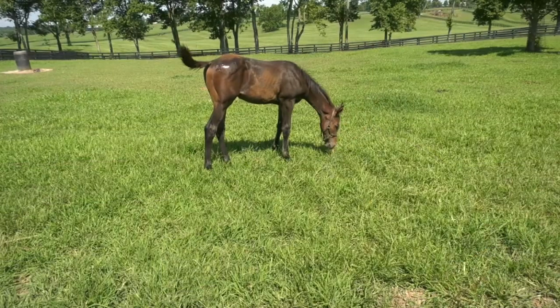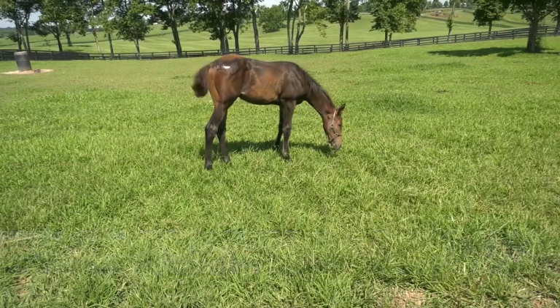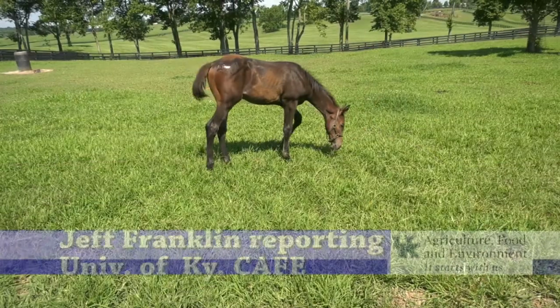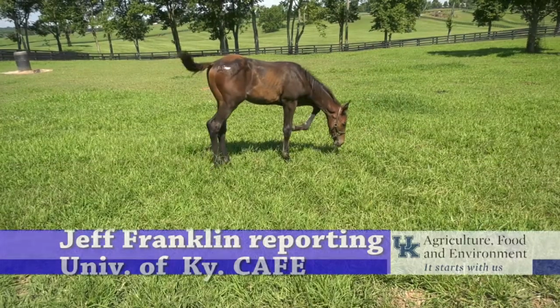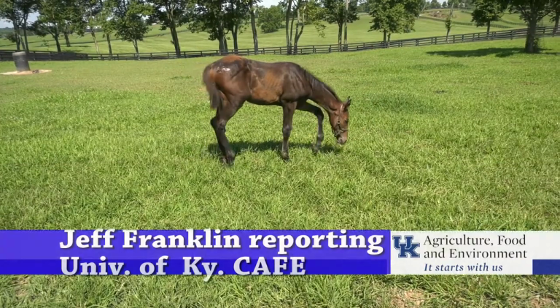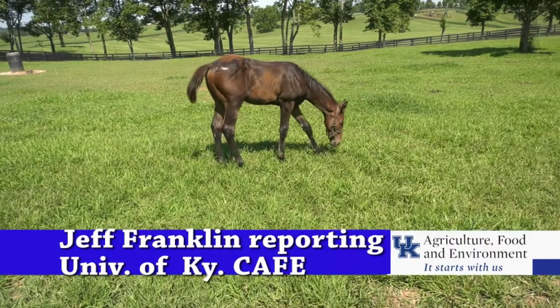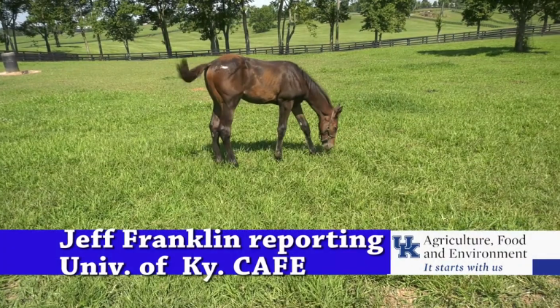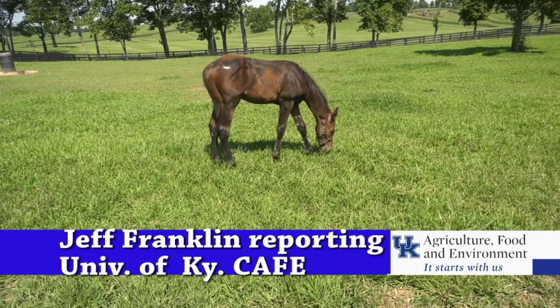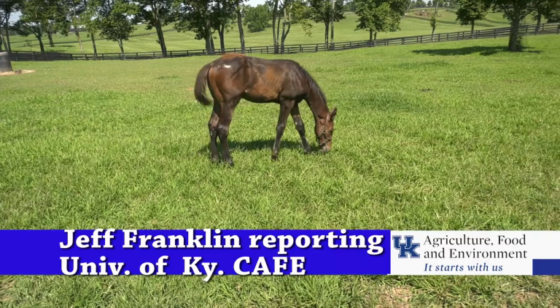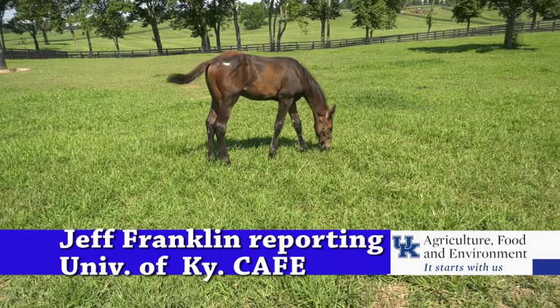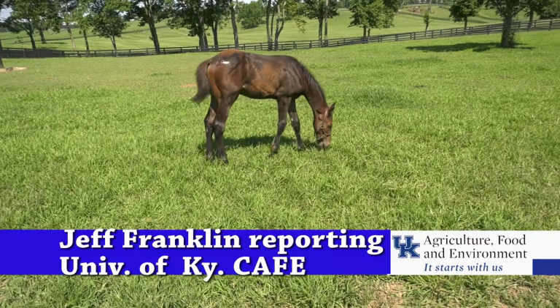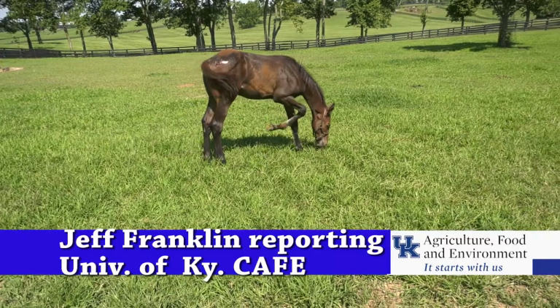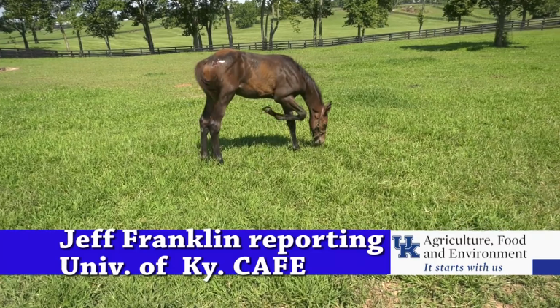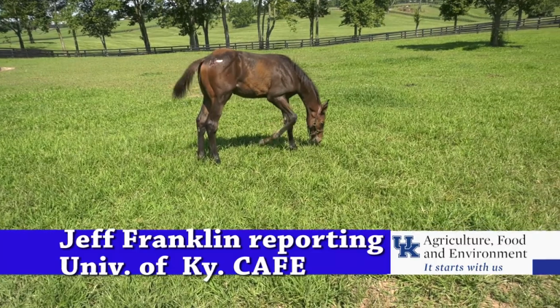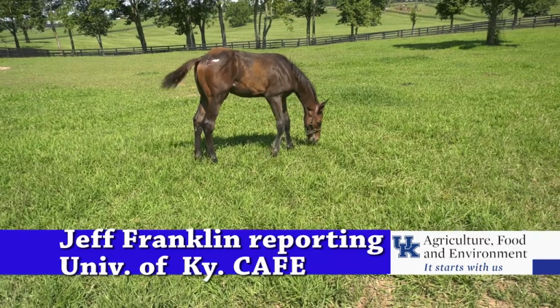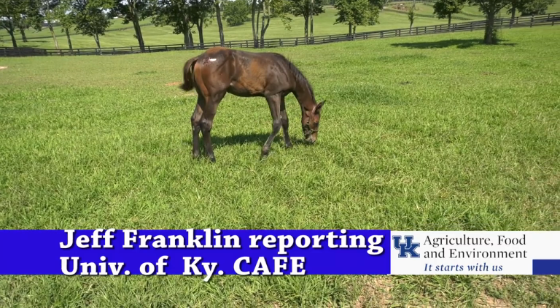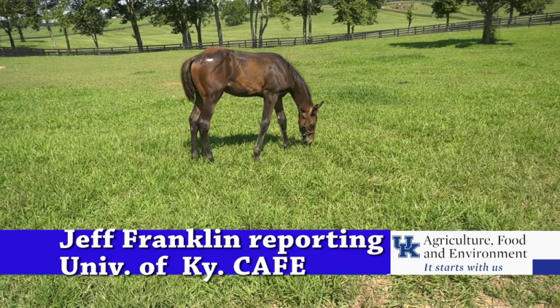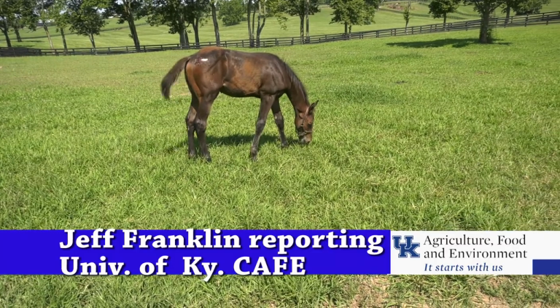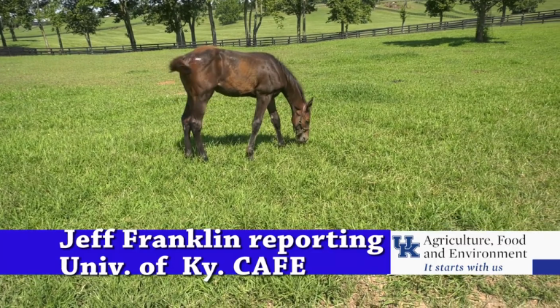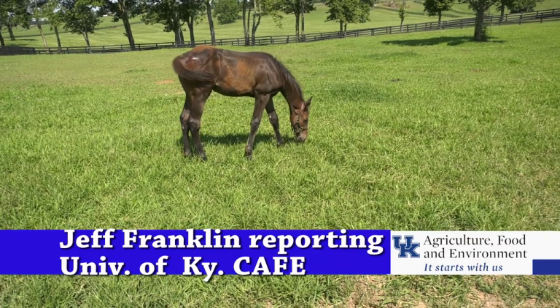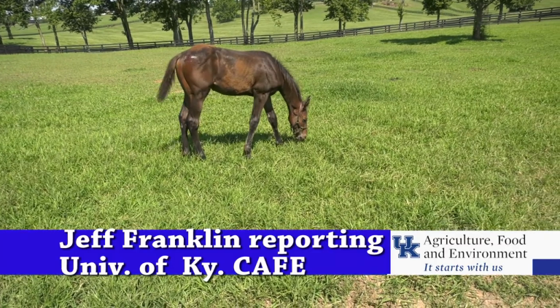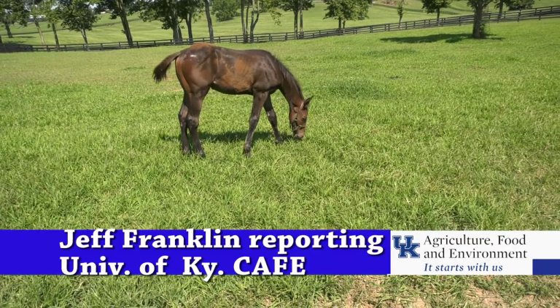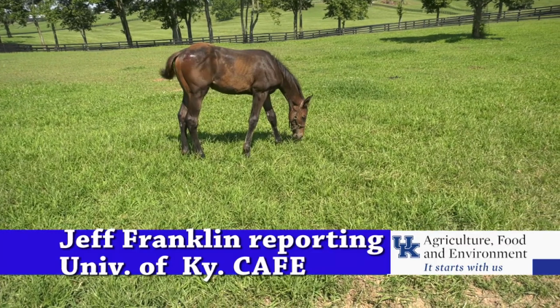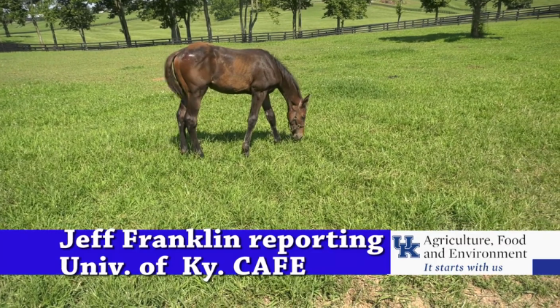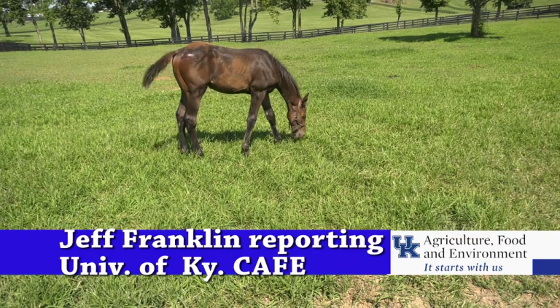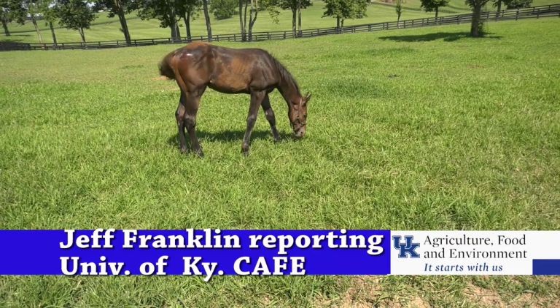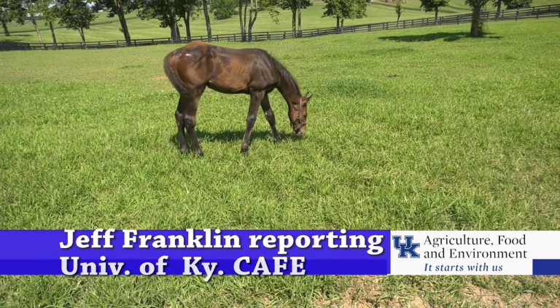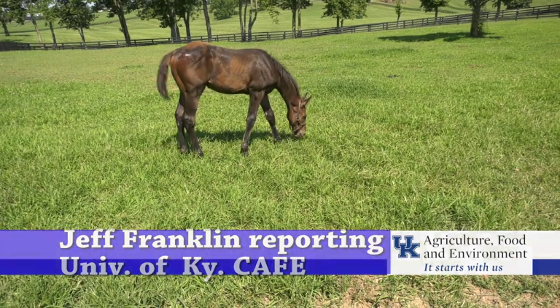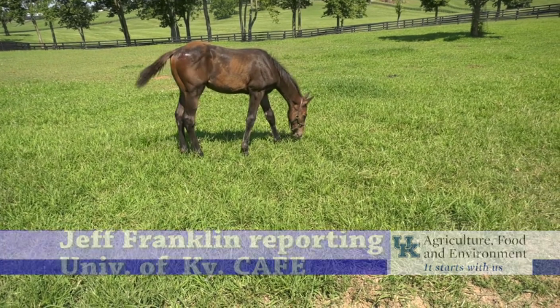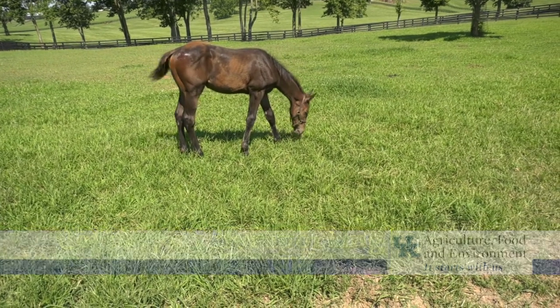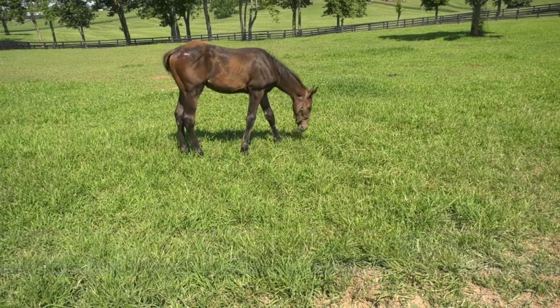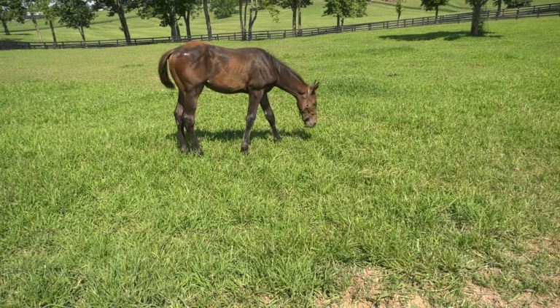From the University of Kentucky College of Agriculture, Food and Environment, I'm Jeff Franklin reporting.